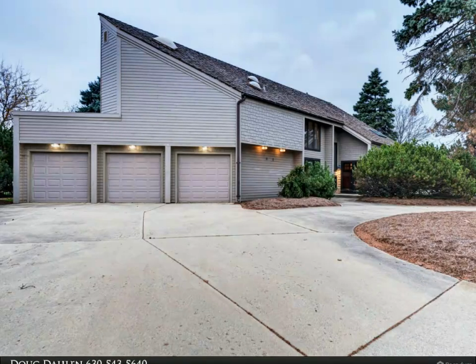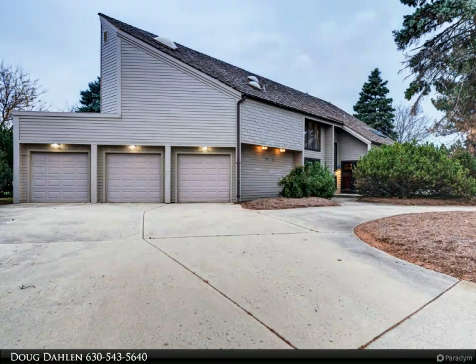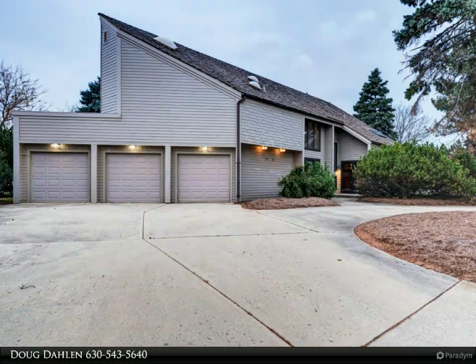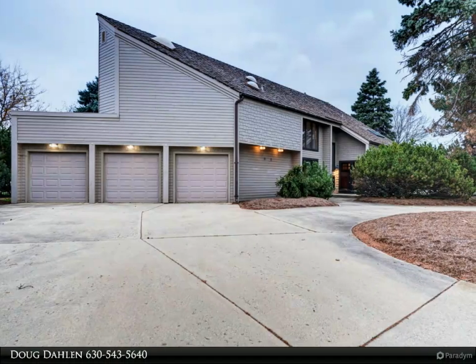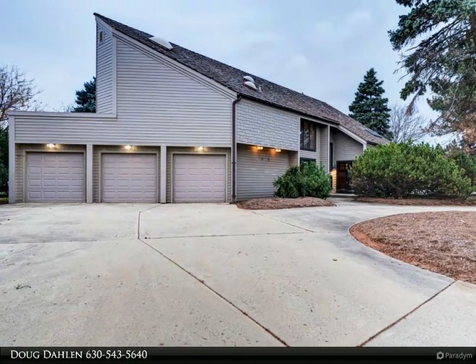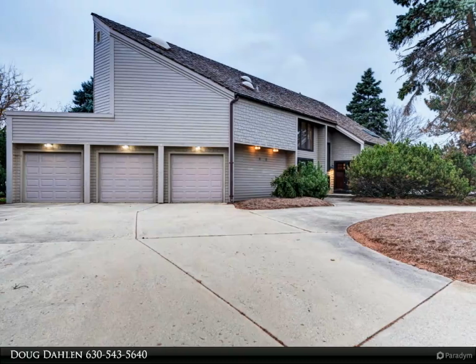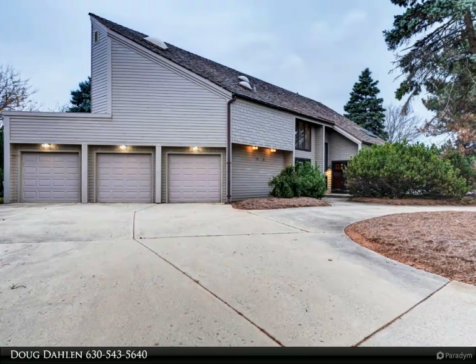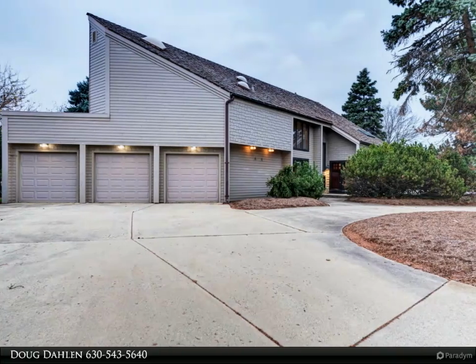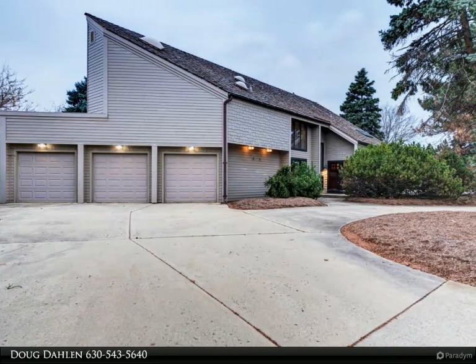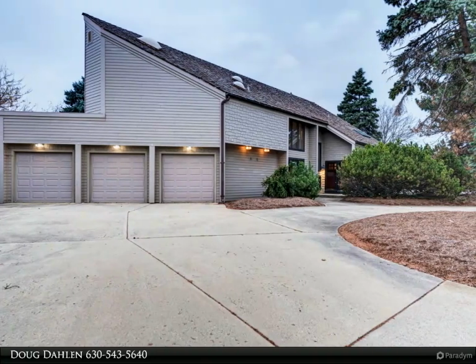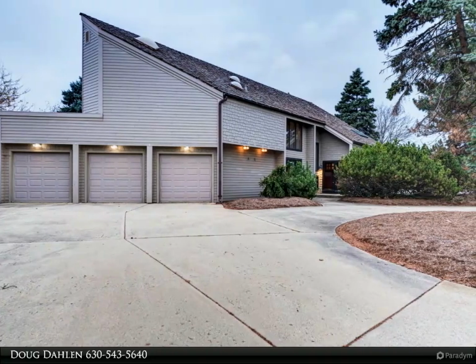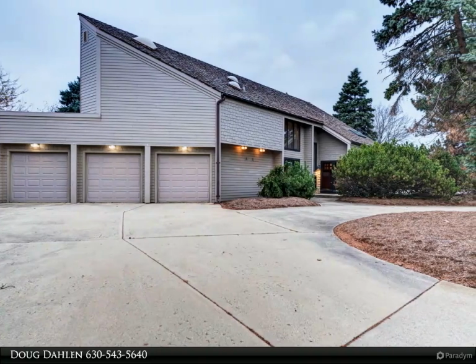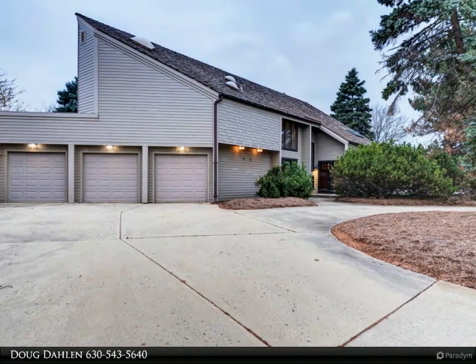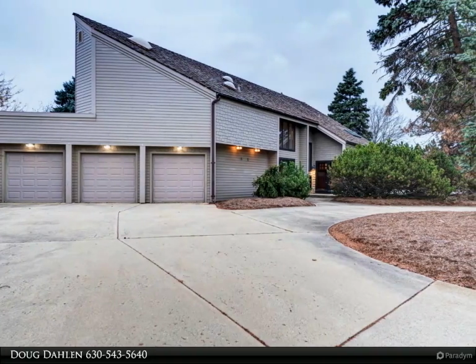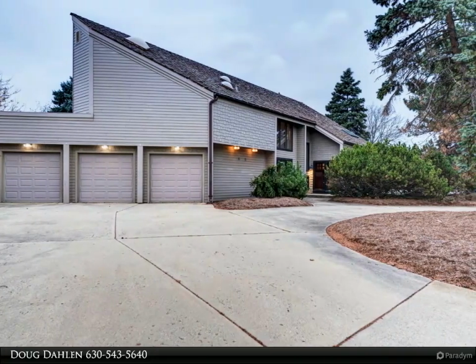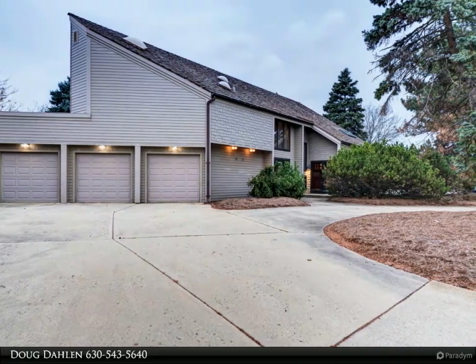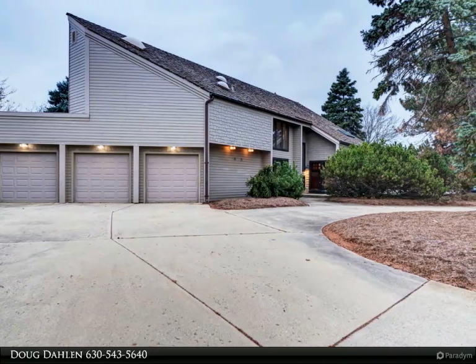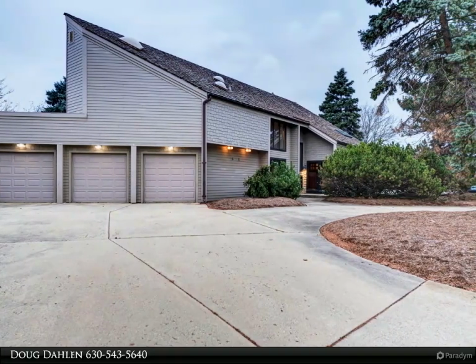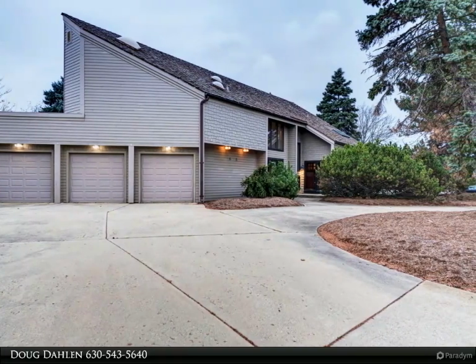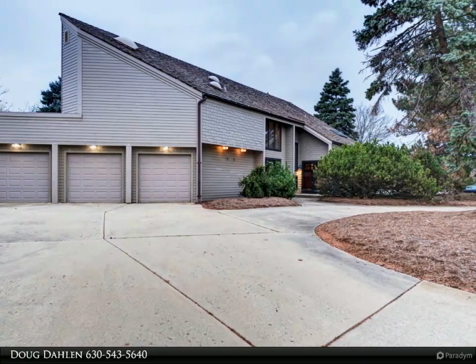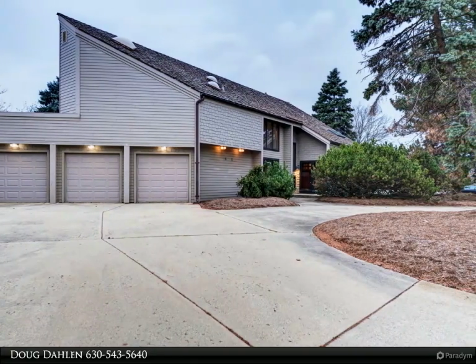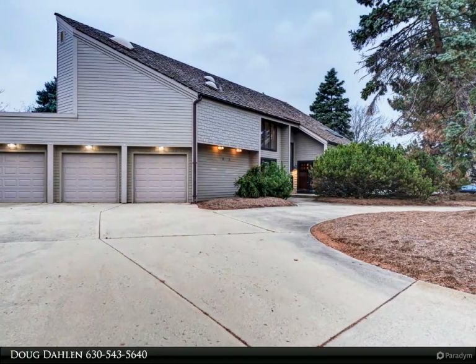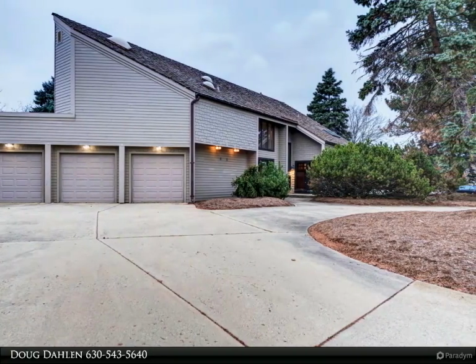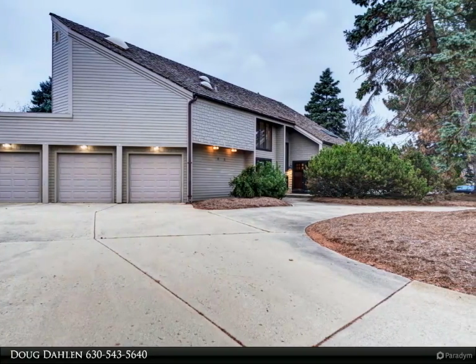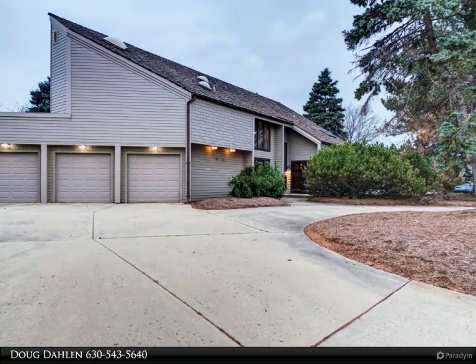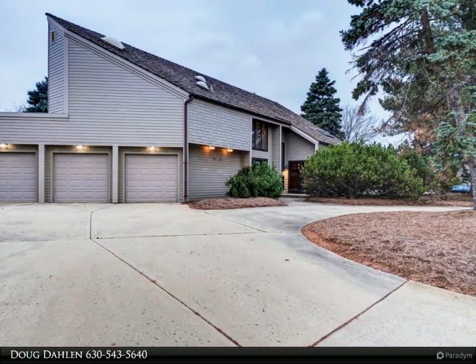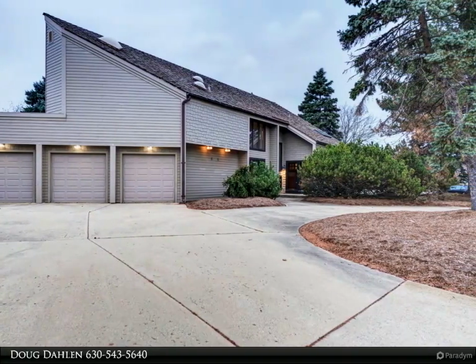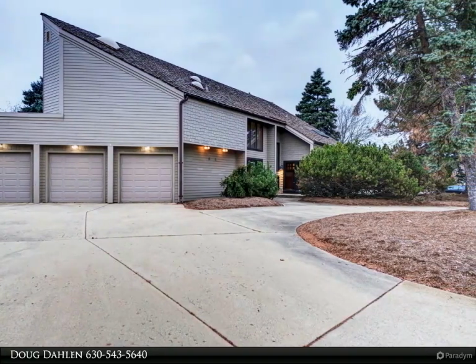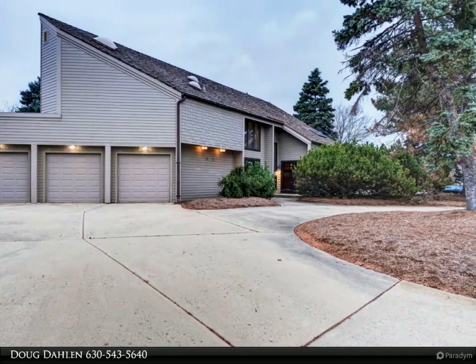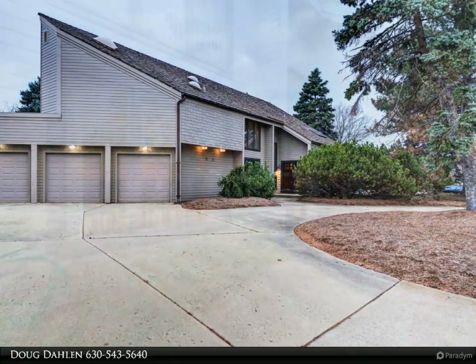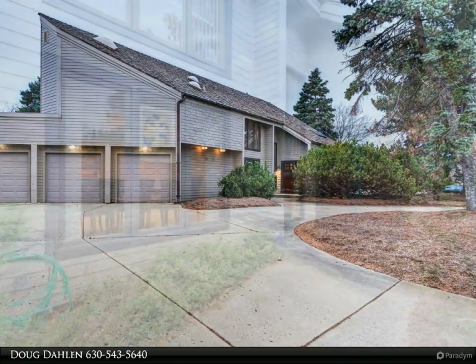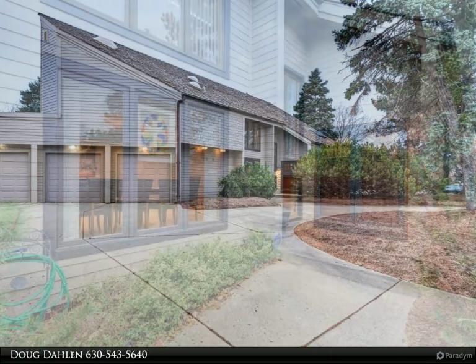This amazing two-story is situated on a quiet cul-de-sac in the prestigious Forest Glen subdivision.